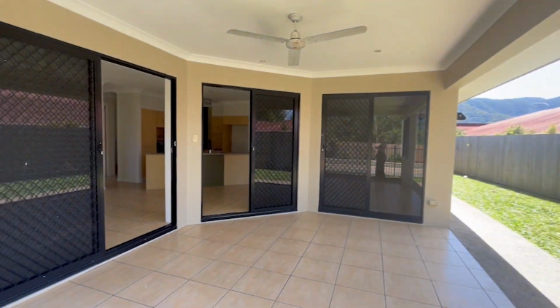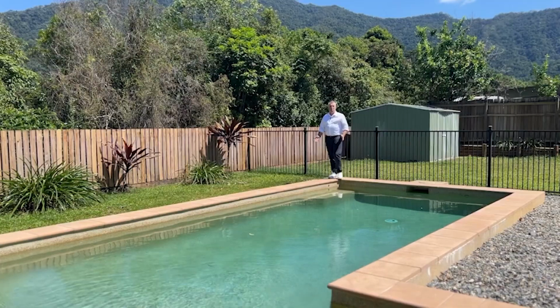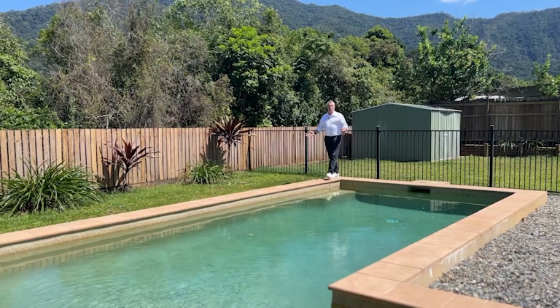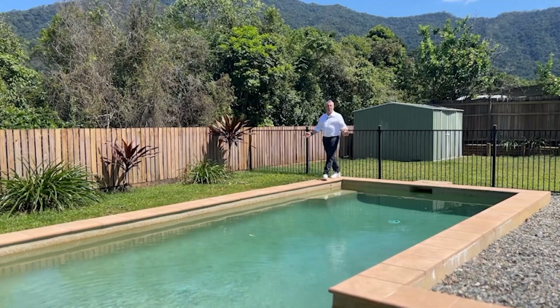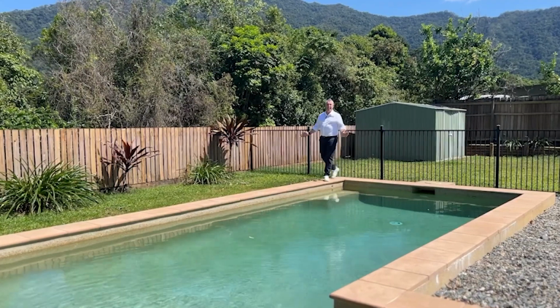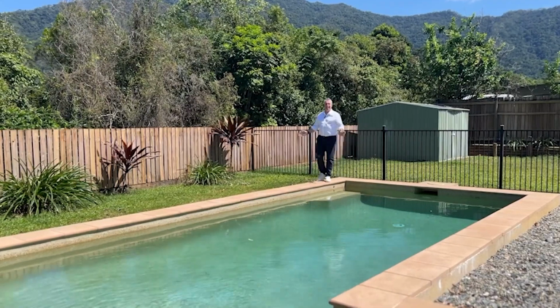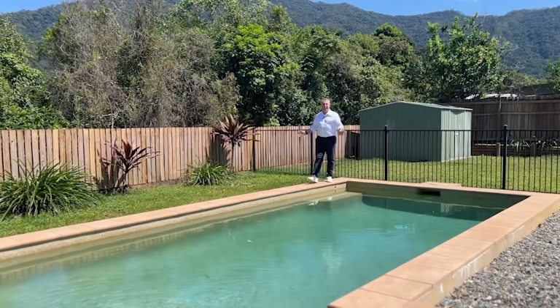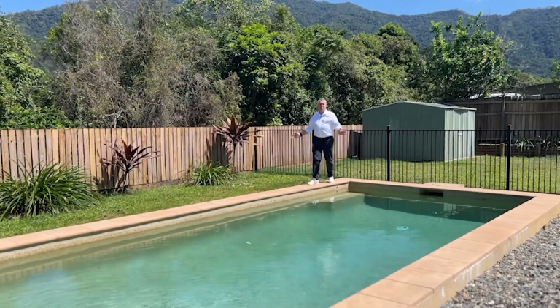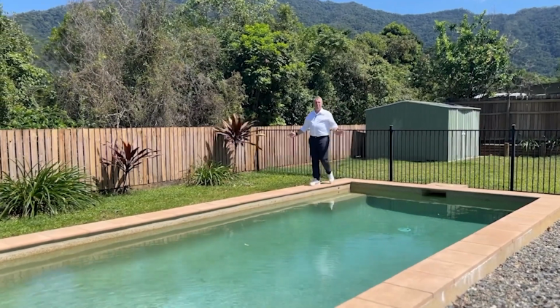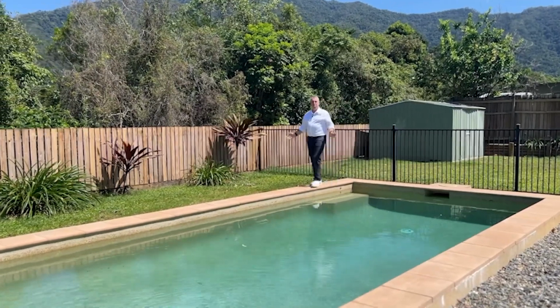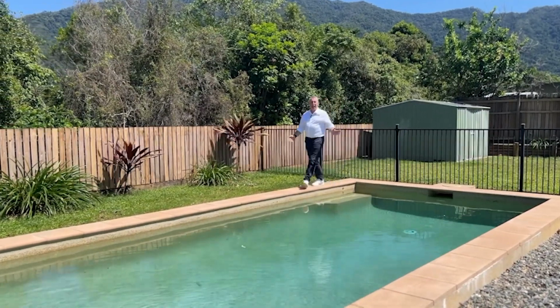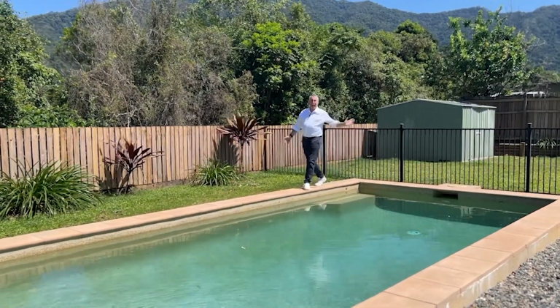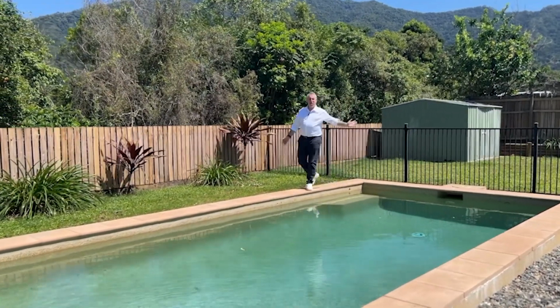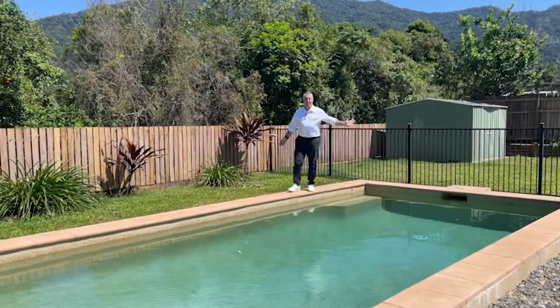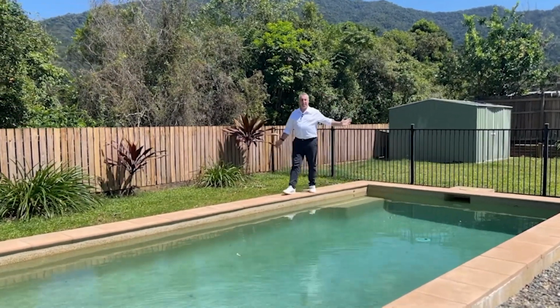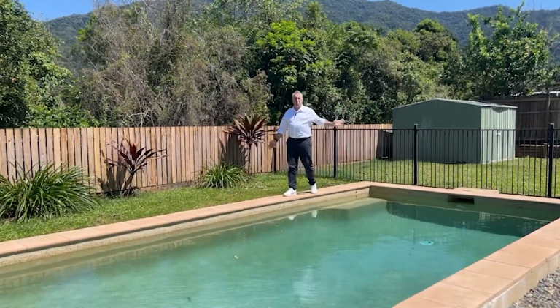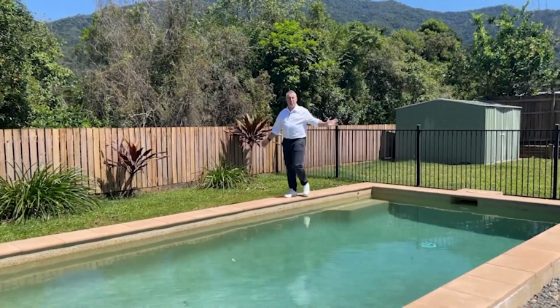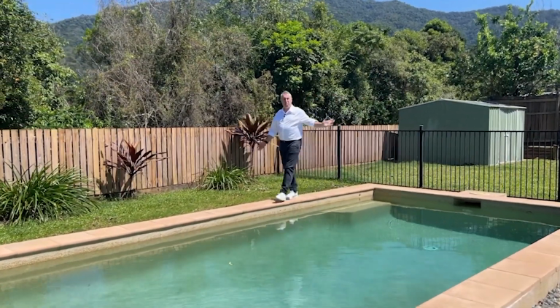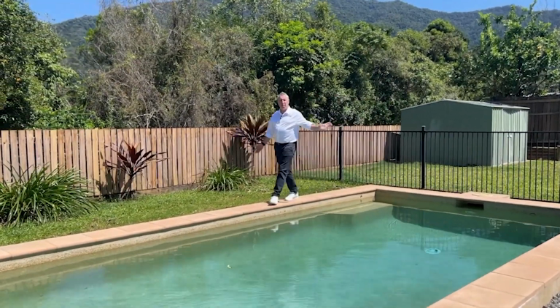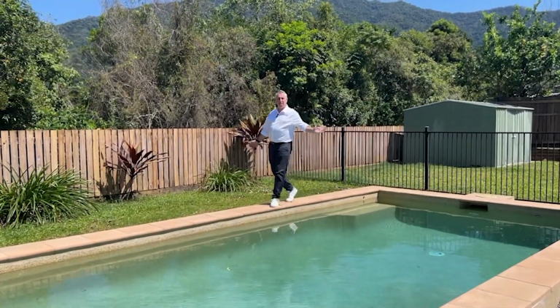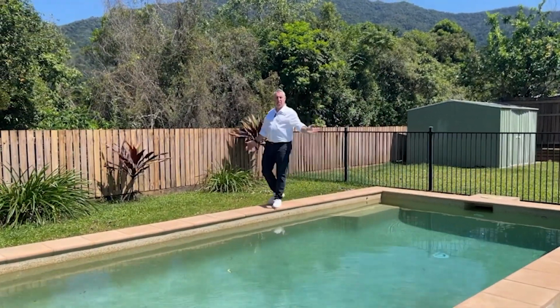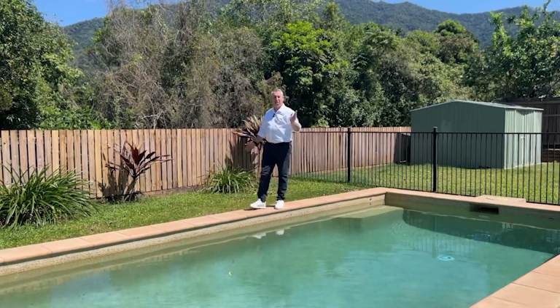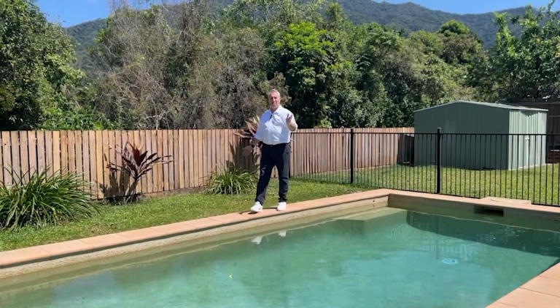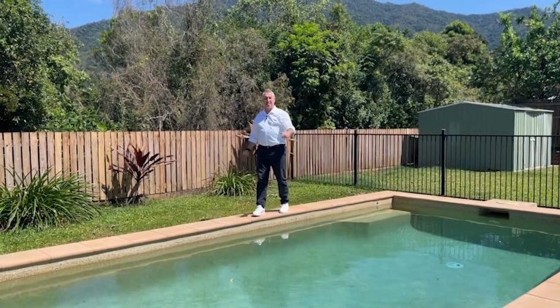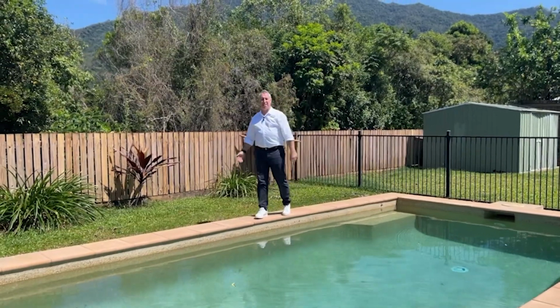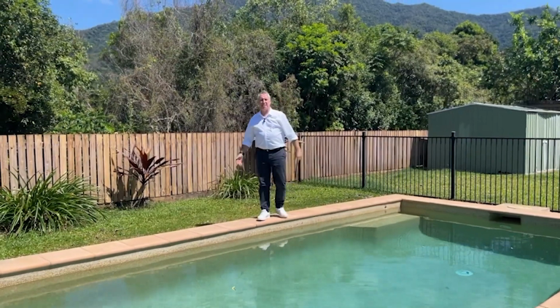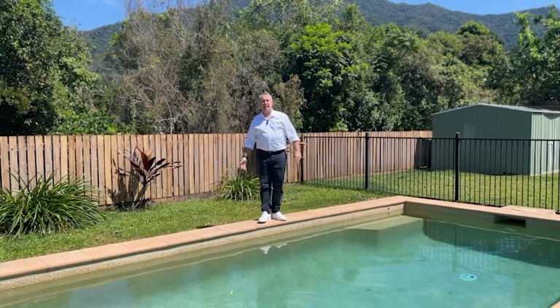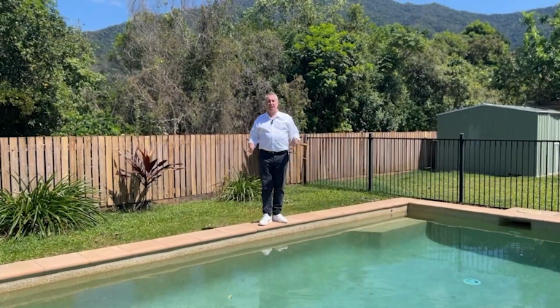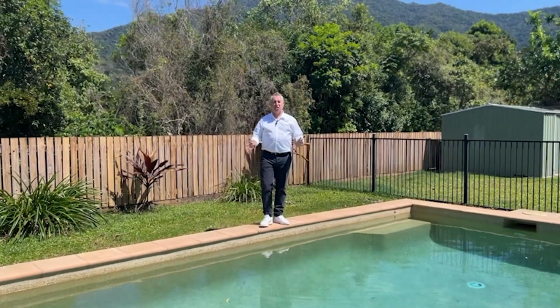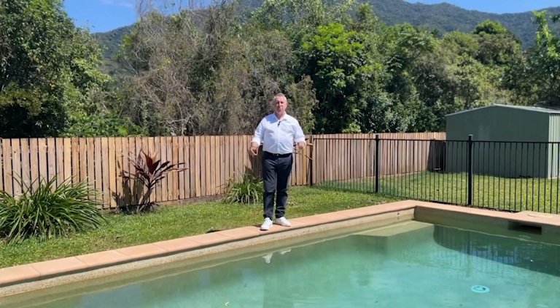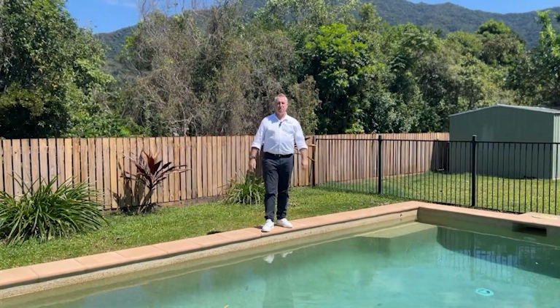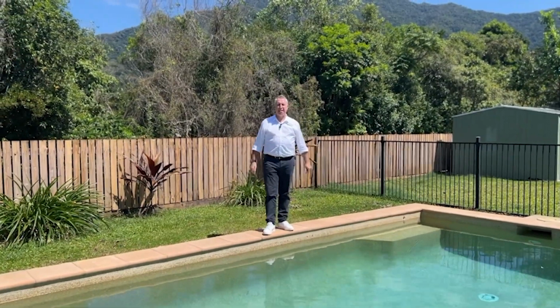With a fantastic in-ground pool and a shed, this property won't last long. Contact the team today at Sheldon Realty.